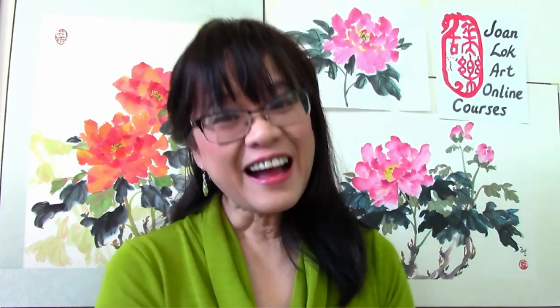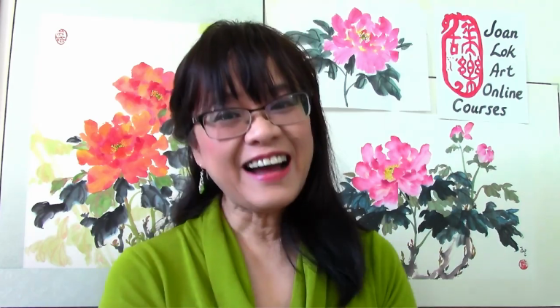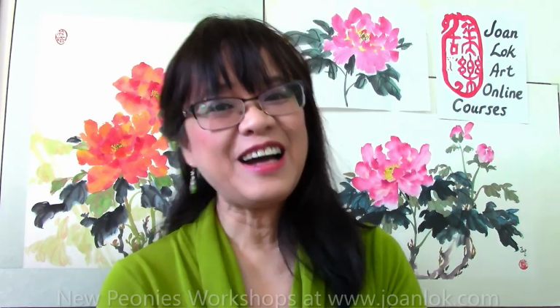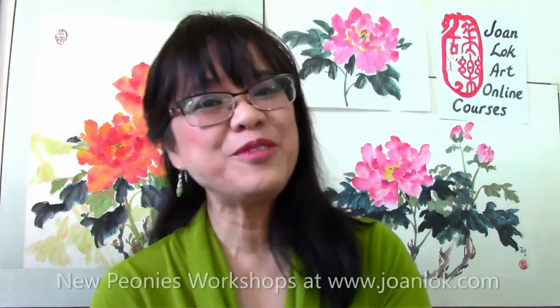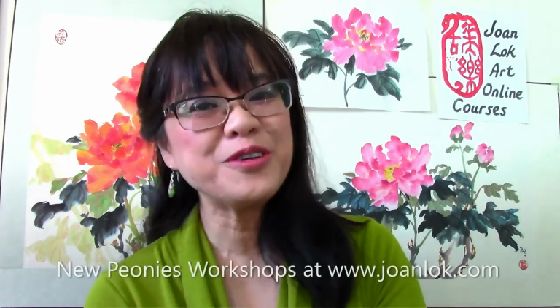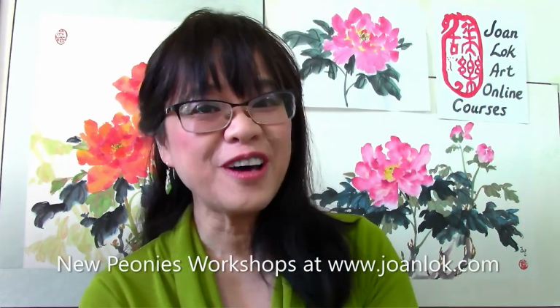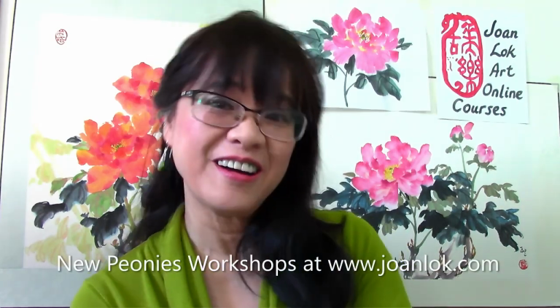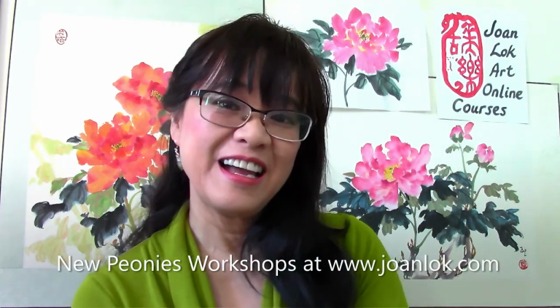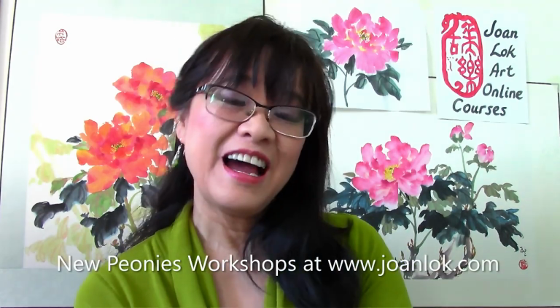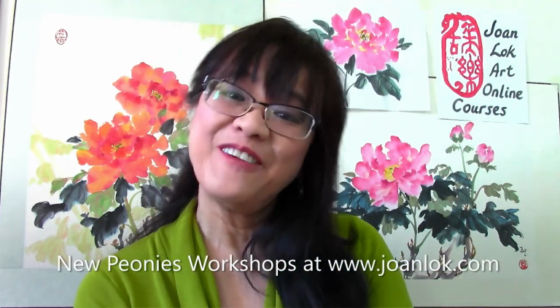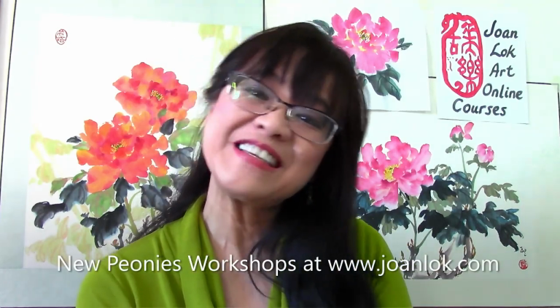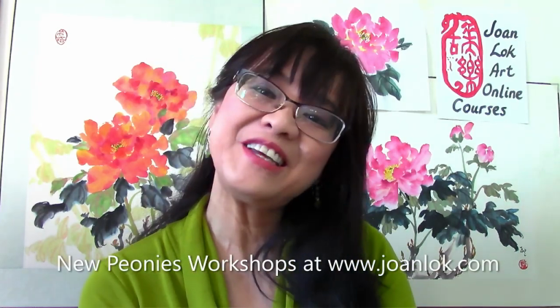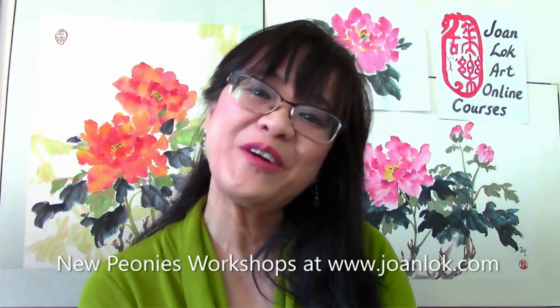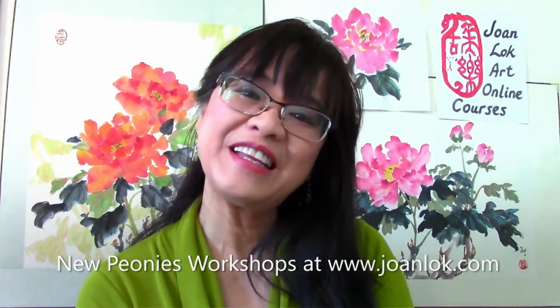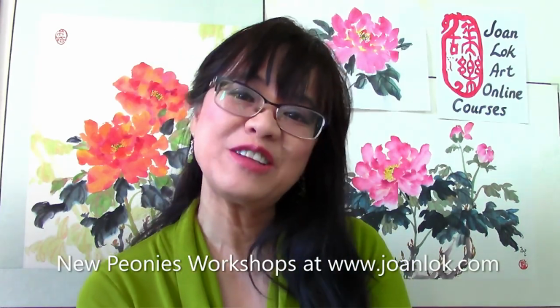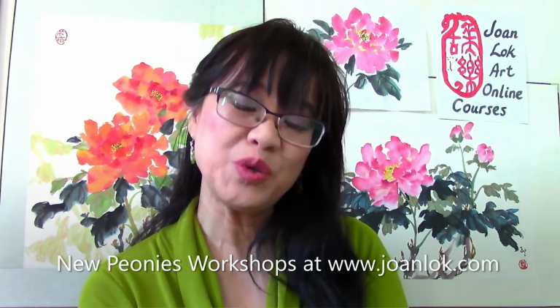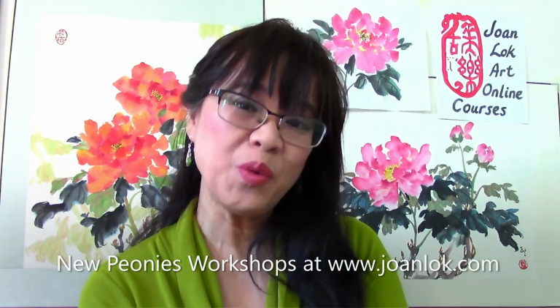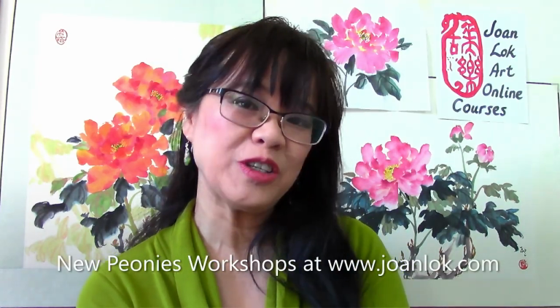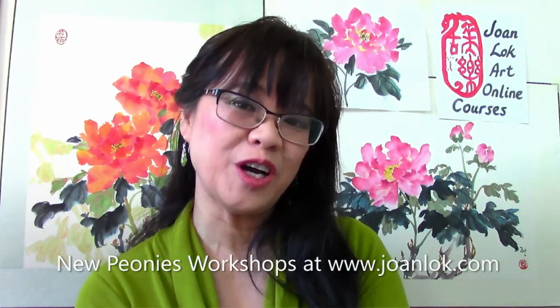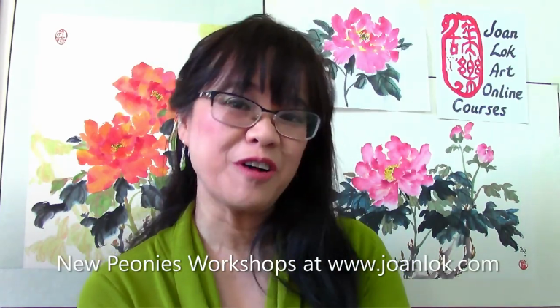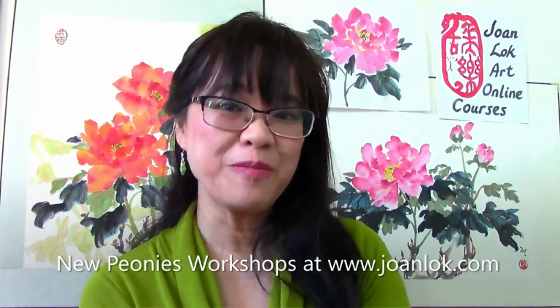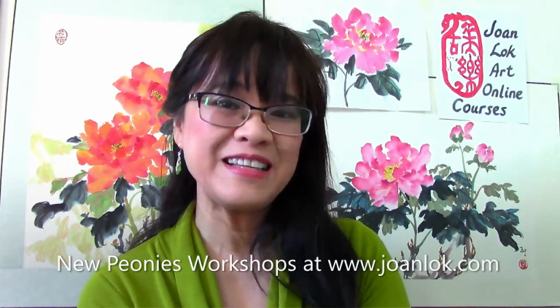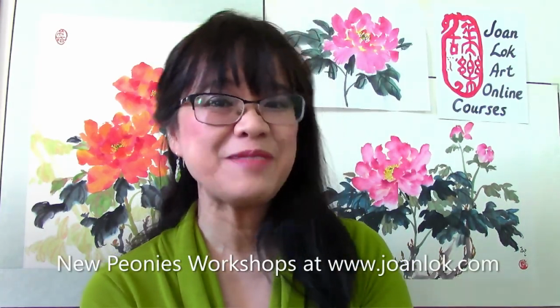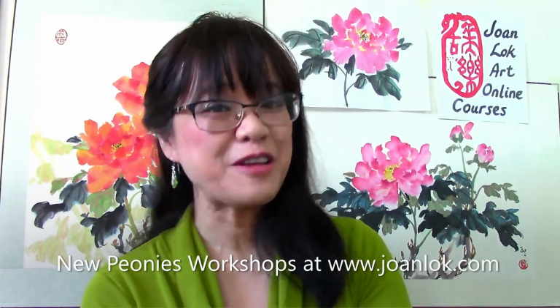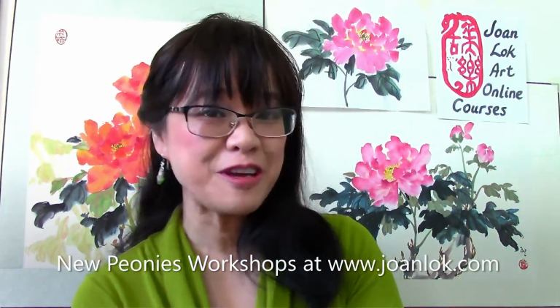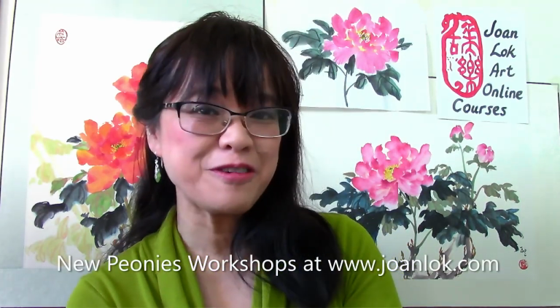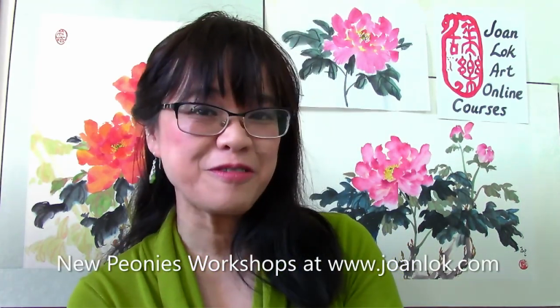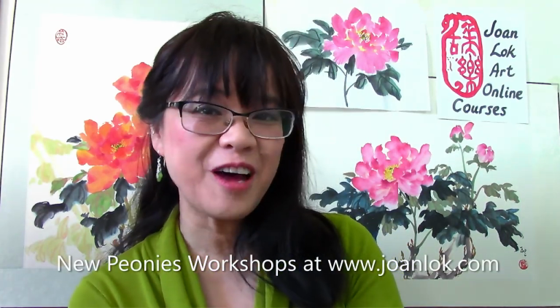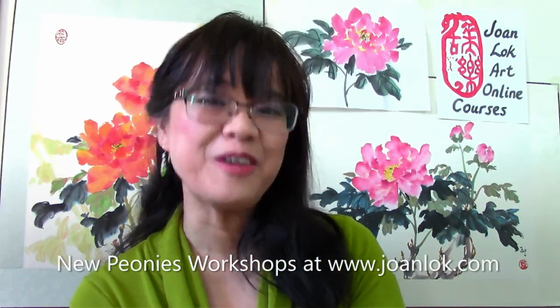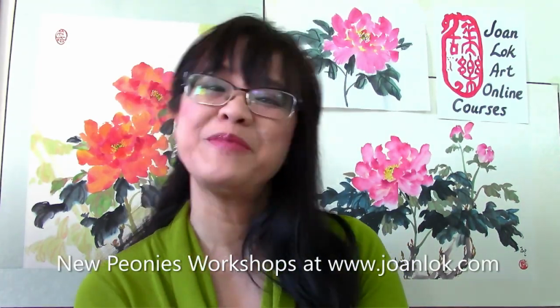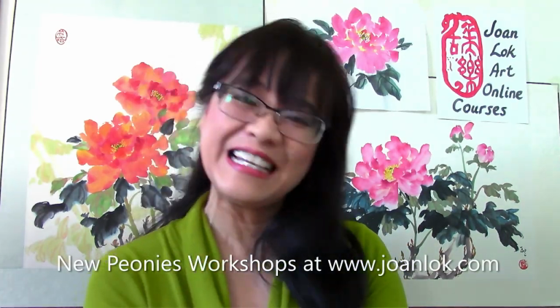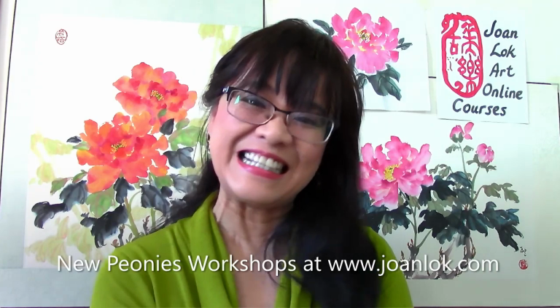Hi, I'm Joan Lok. I recently created two workshops on painting my favorite flower, peonies.